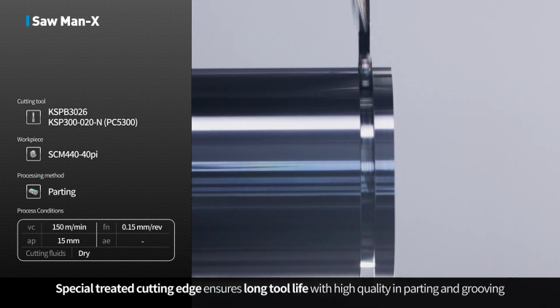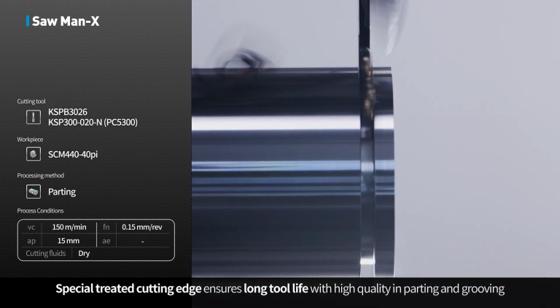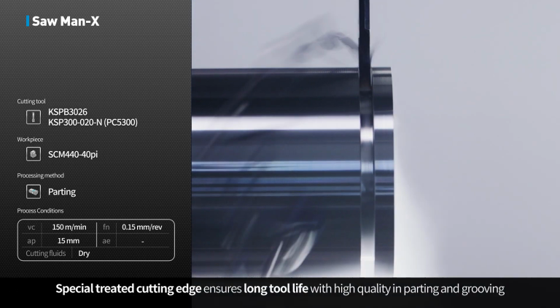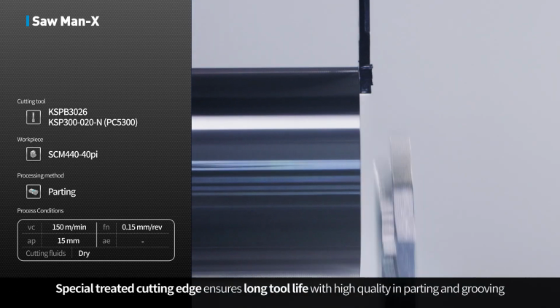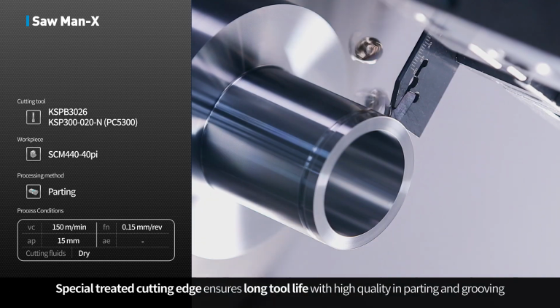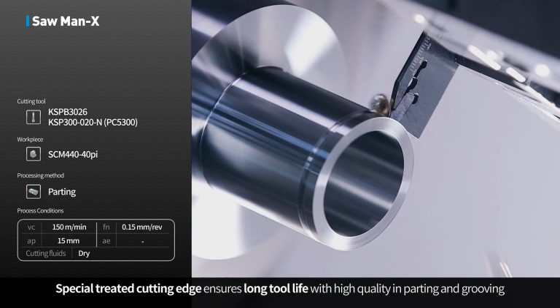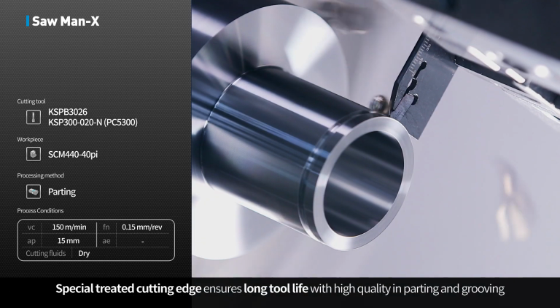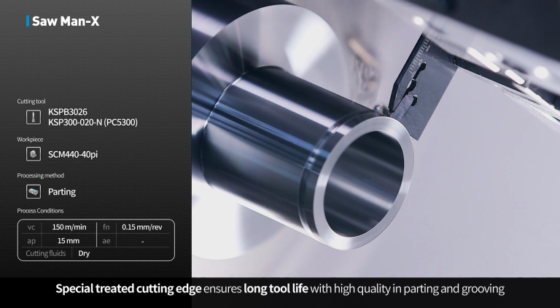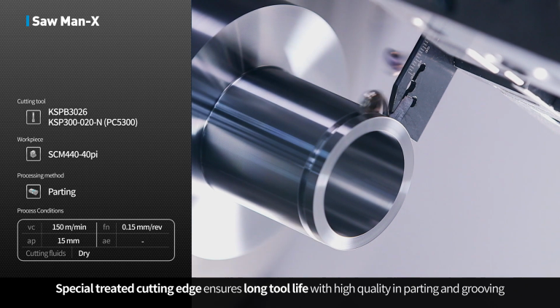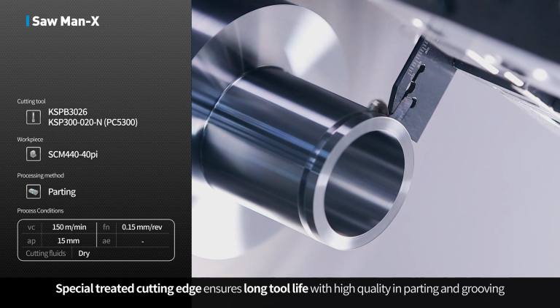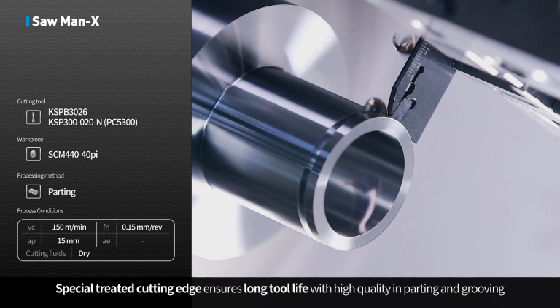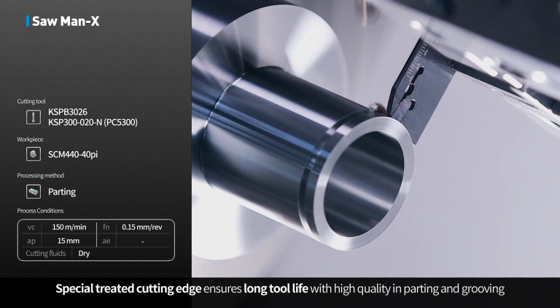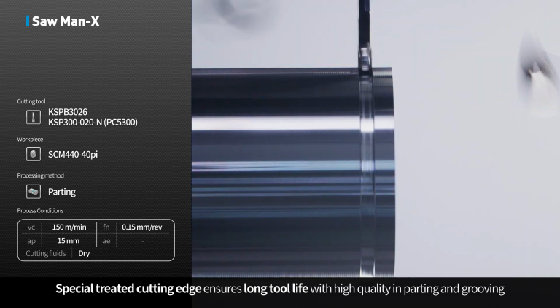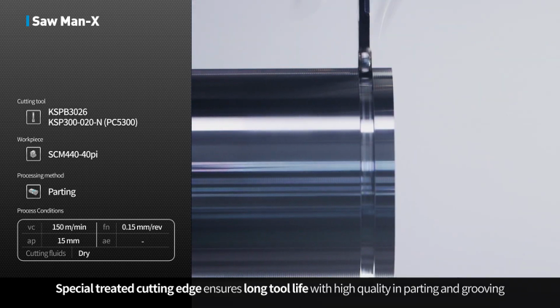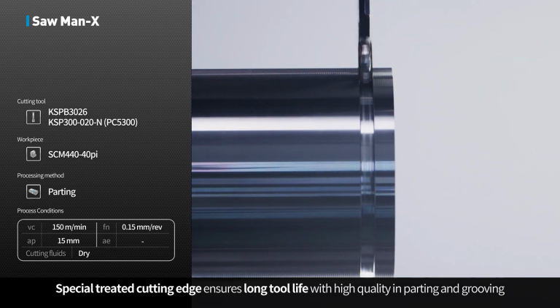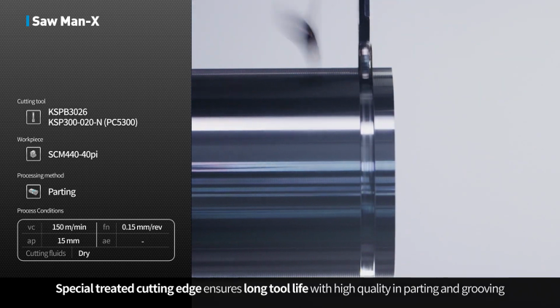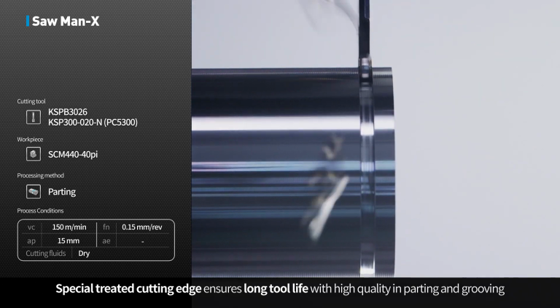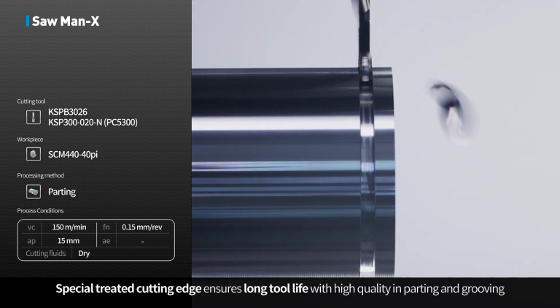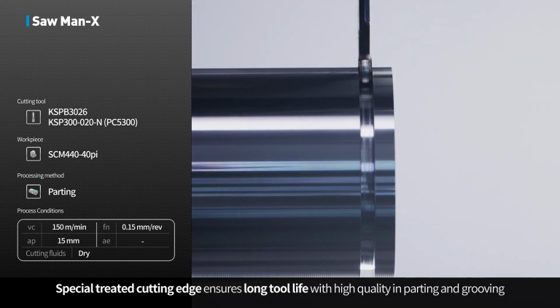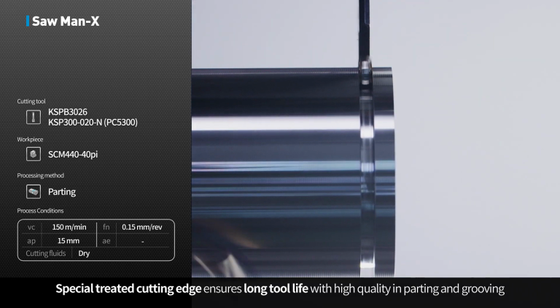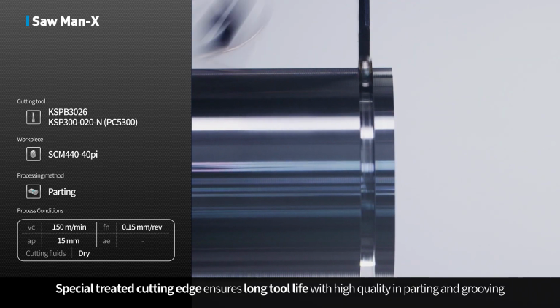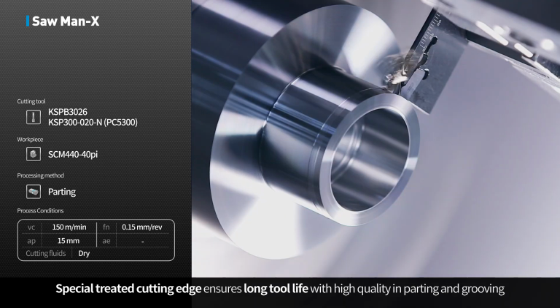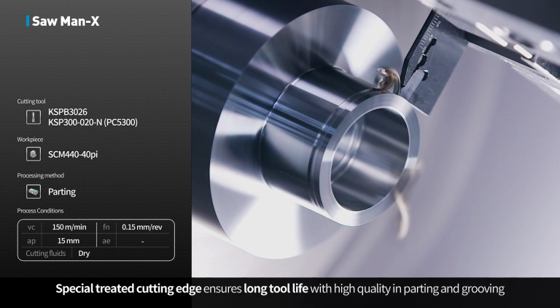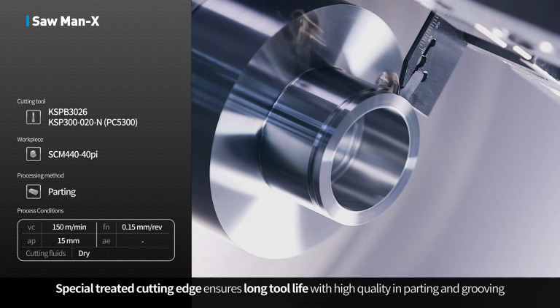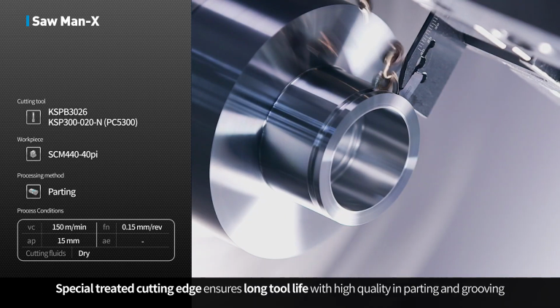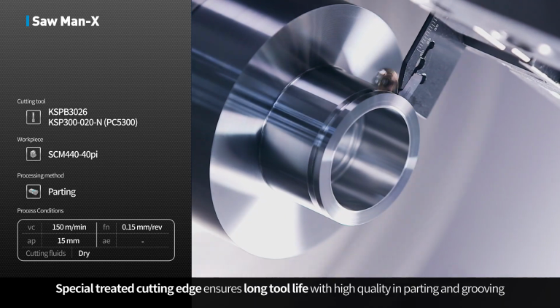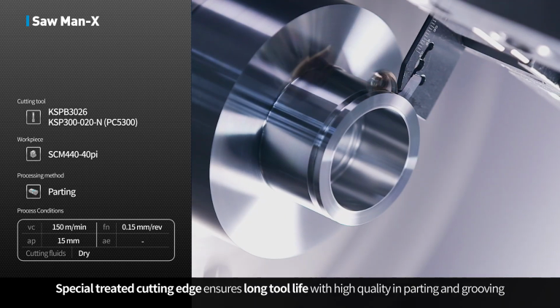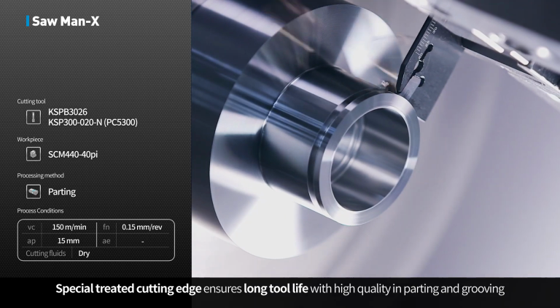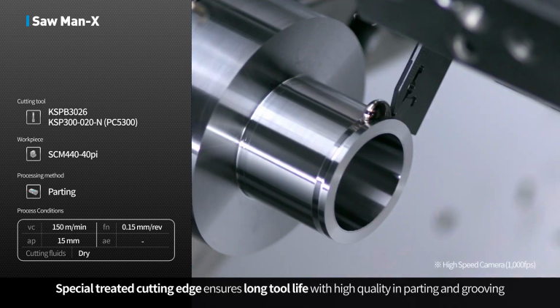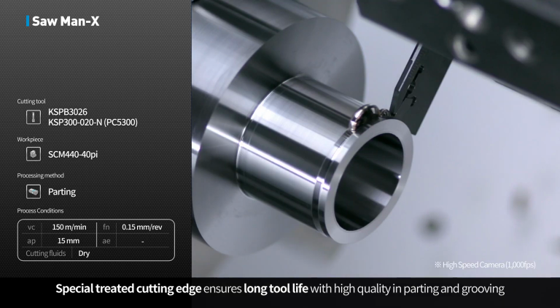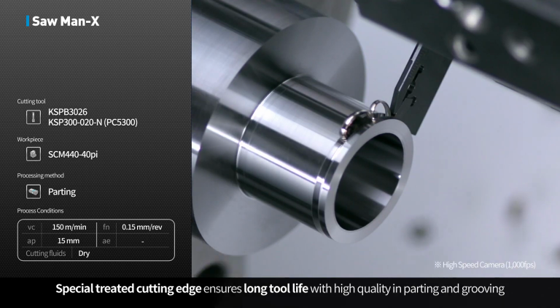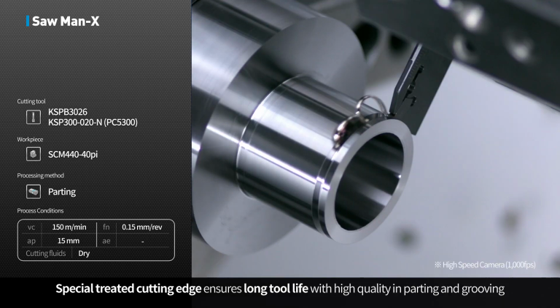The specially treated cutting edge ensures long tool life with high quality in parting and grooving operations.